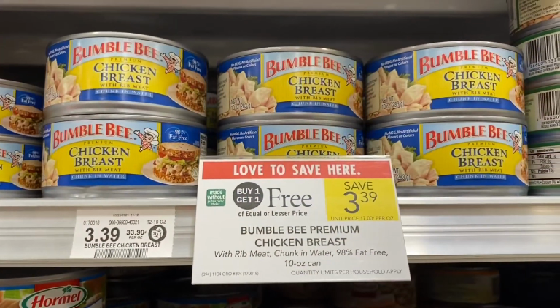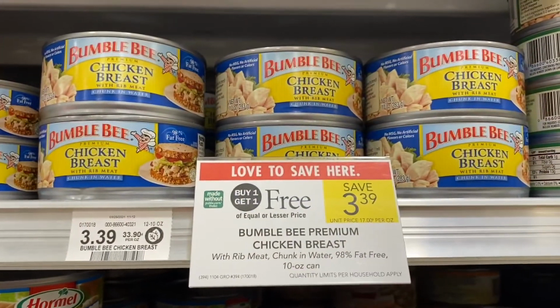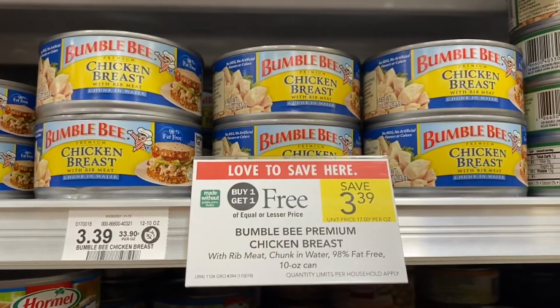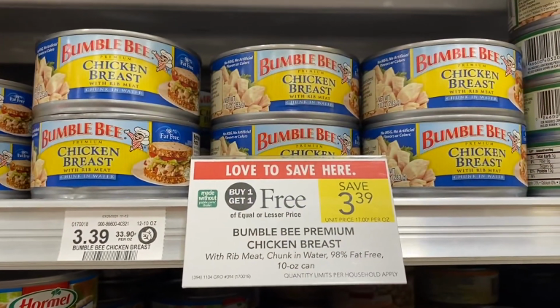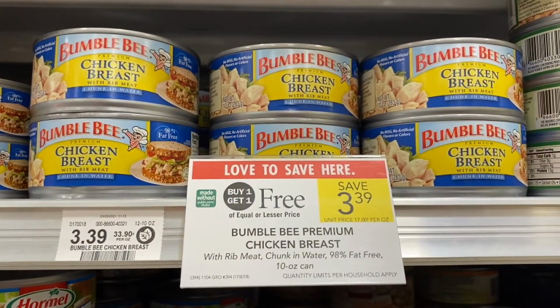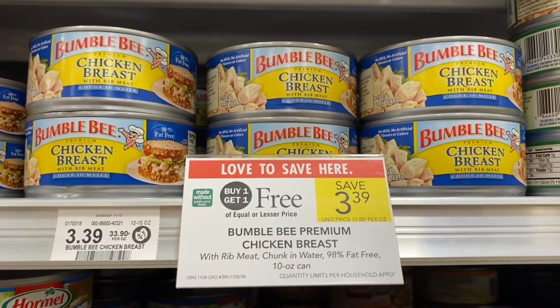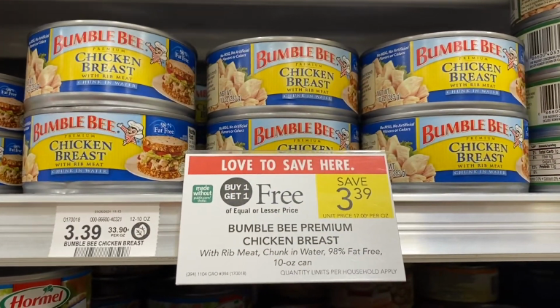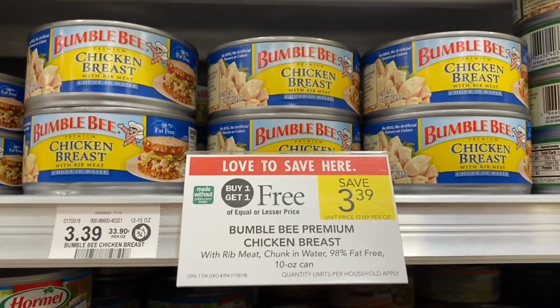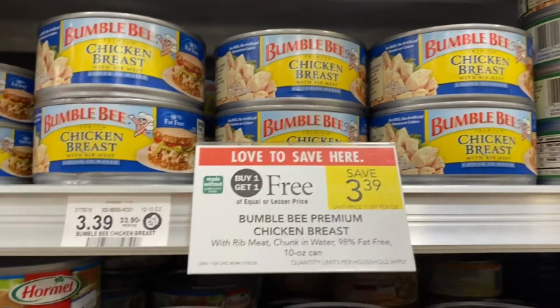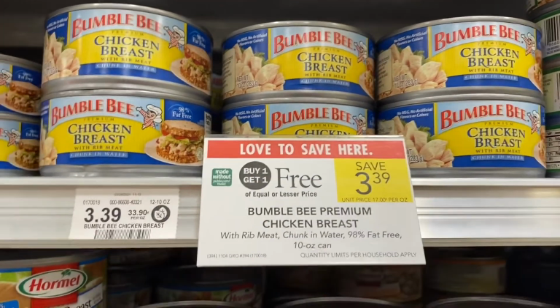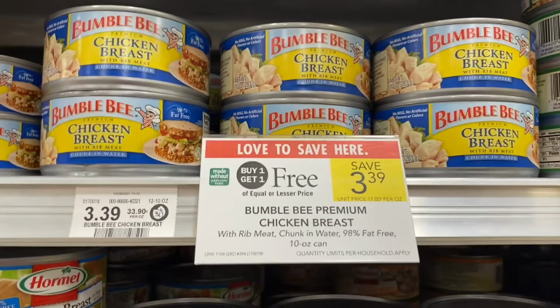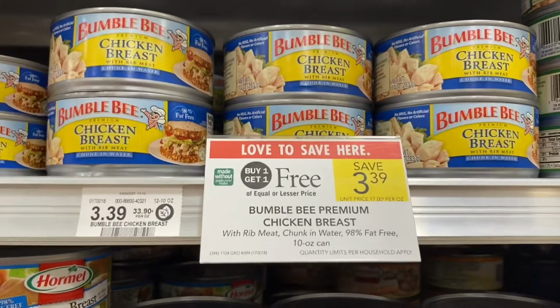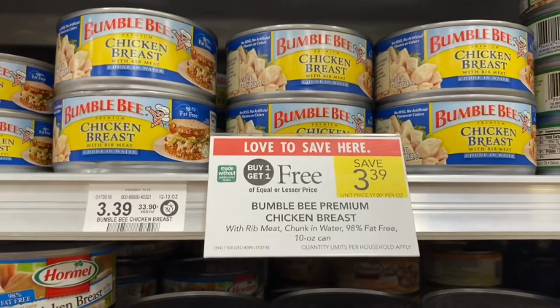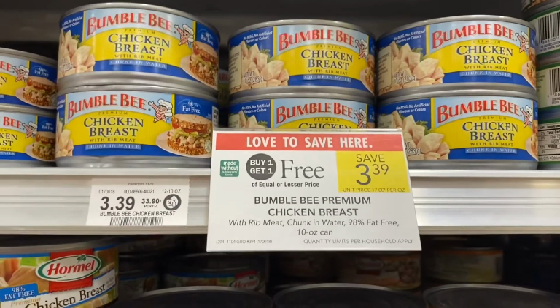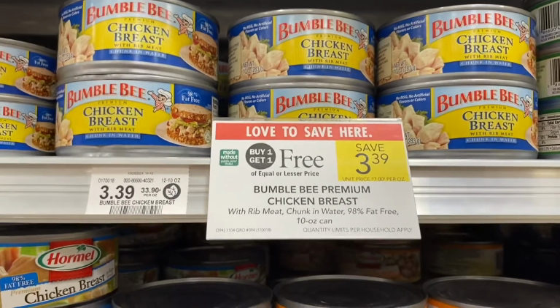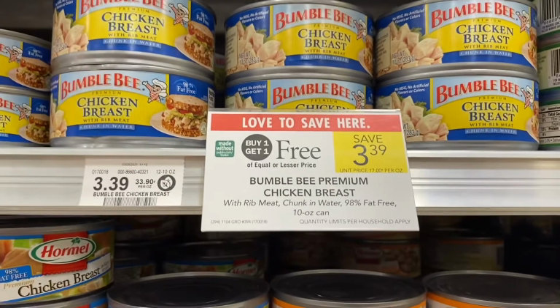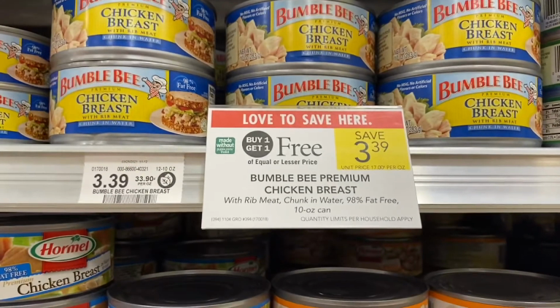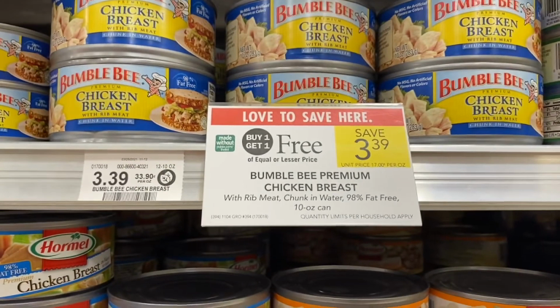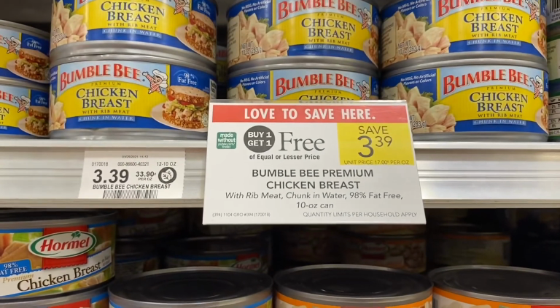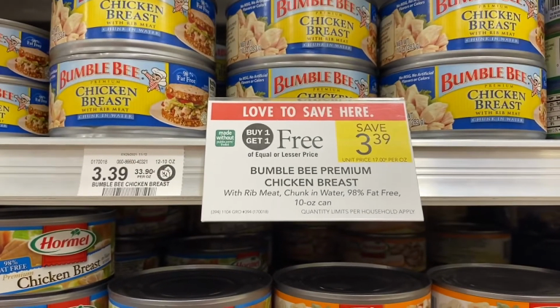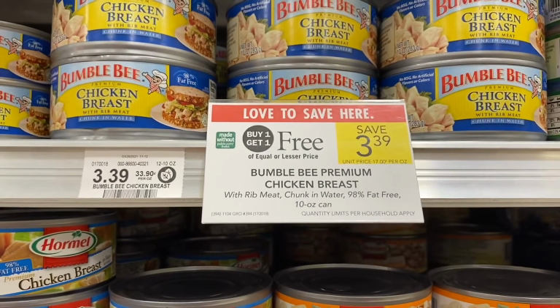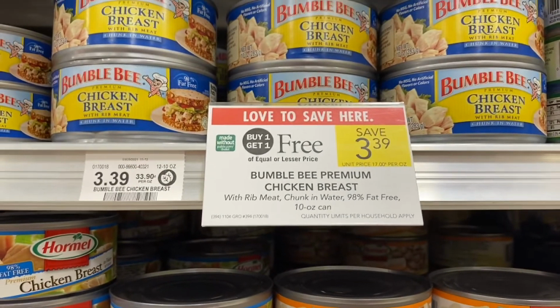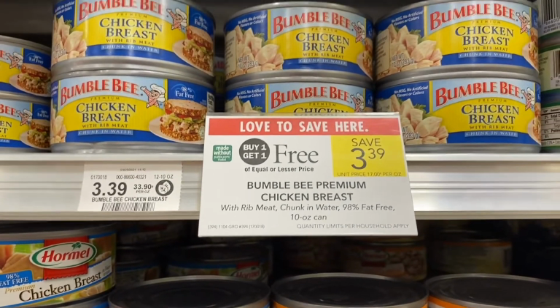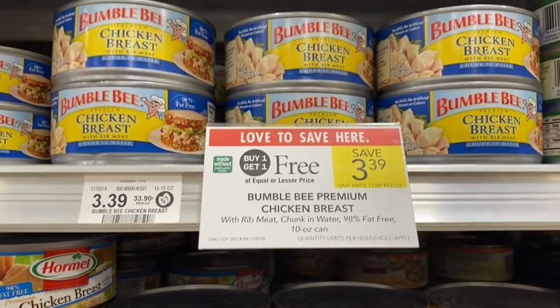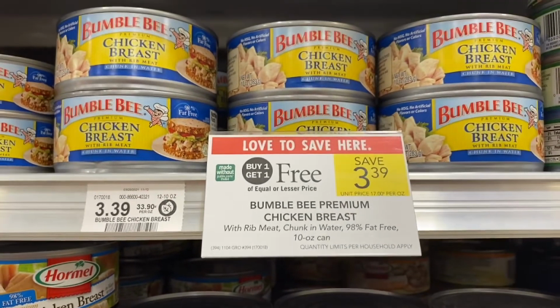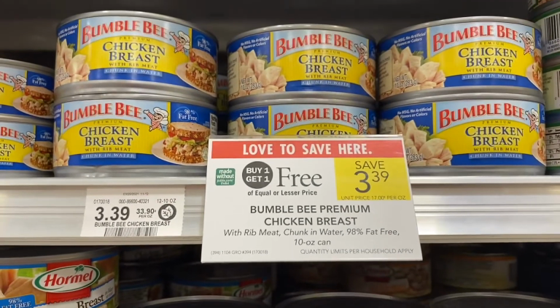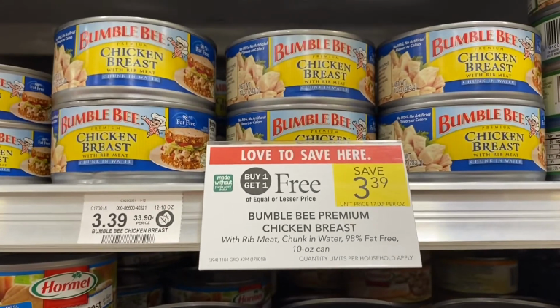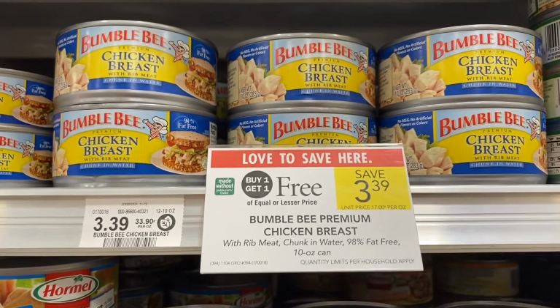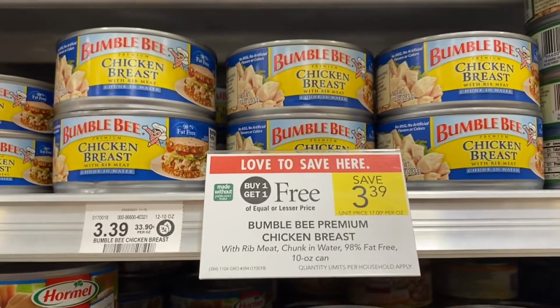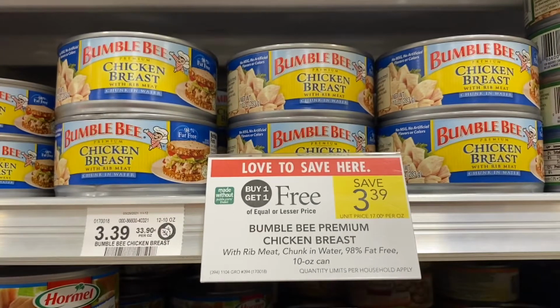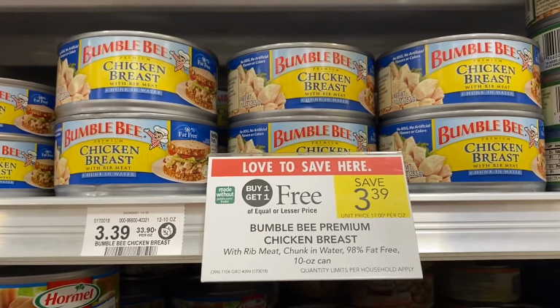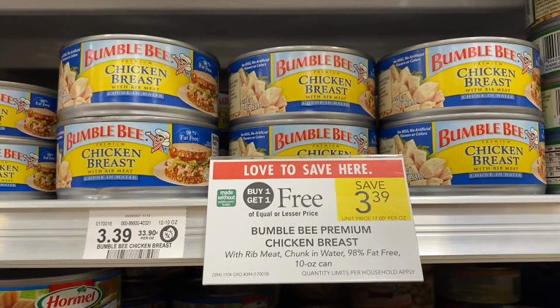Although there are no coupons for this, it's still a great deal — Bumblebee chicken breast is buy one, get one free.